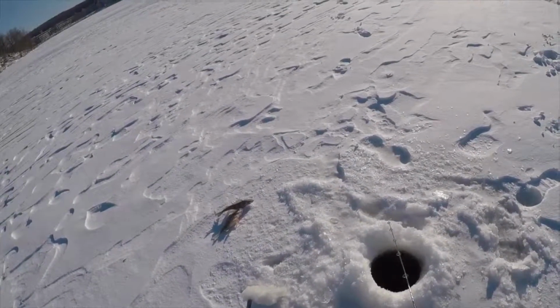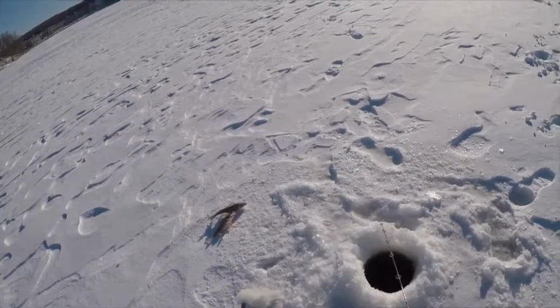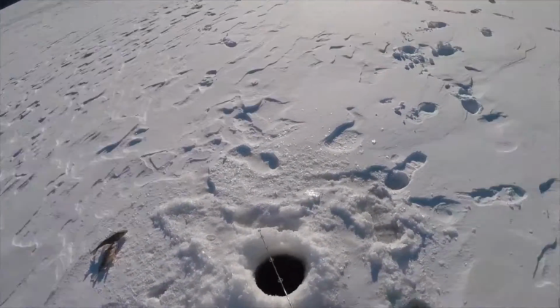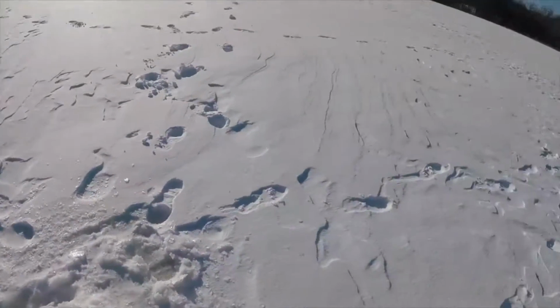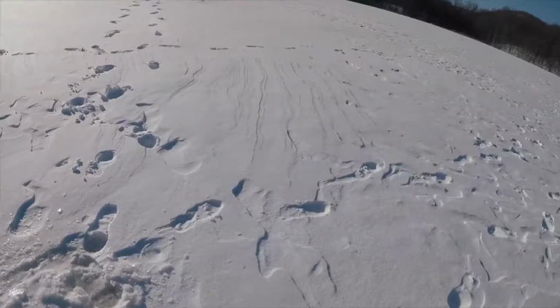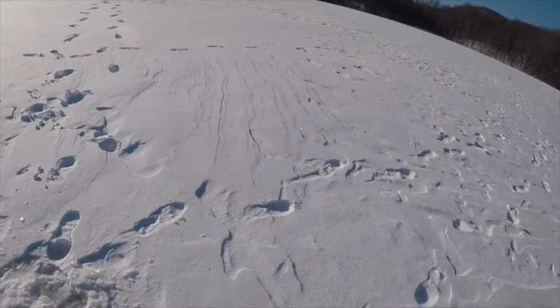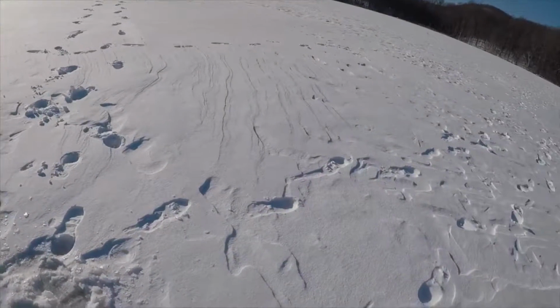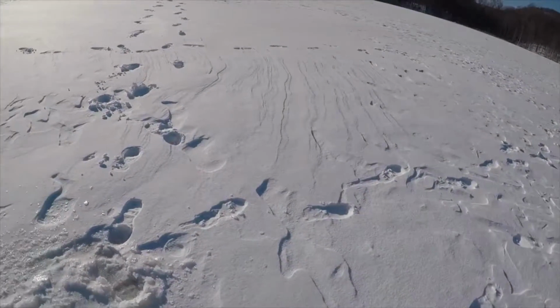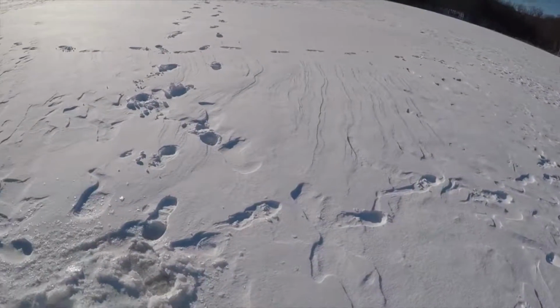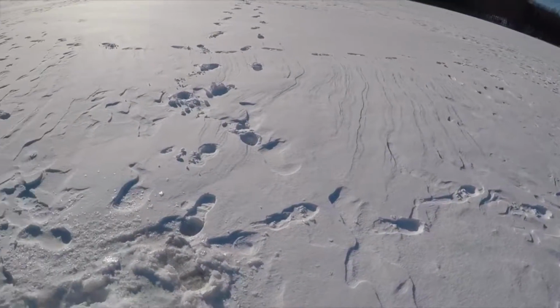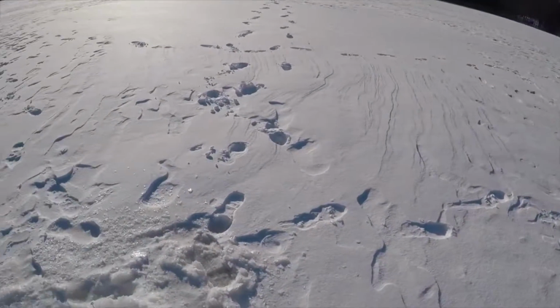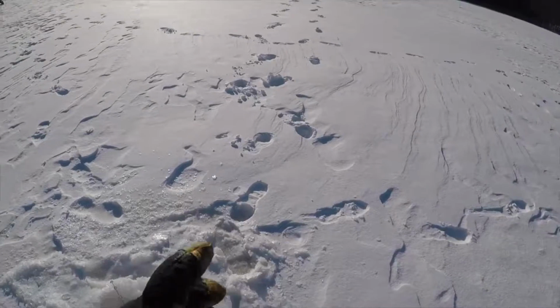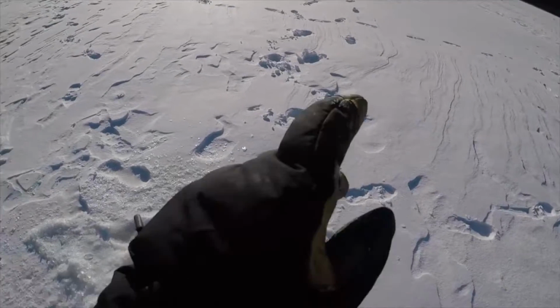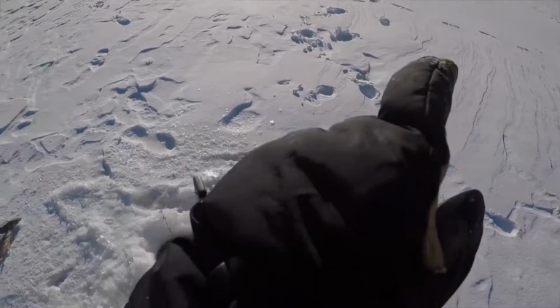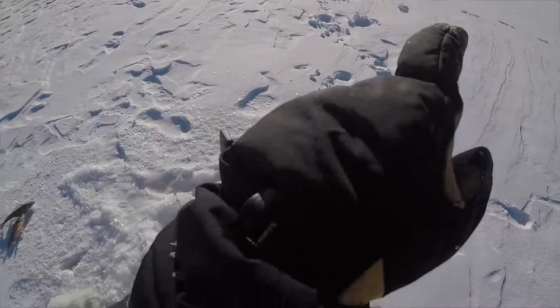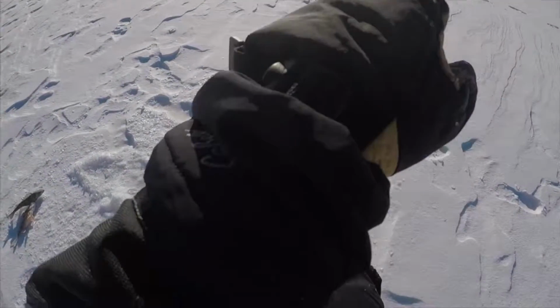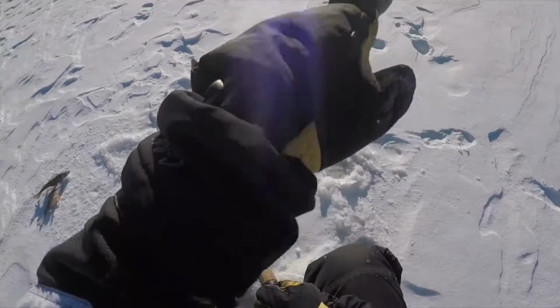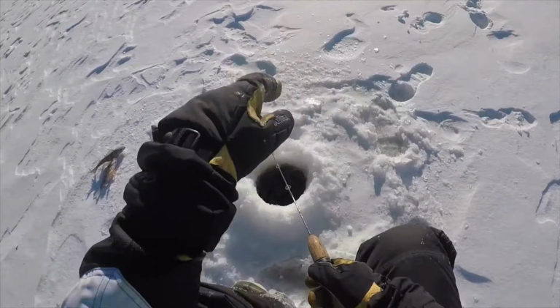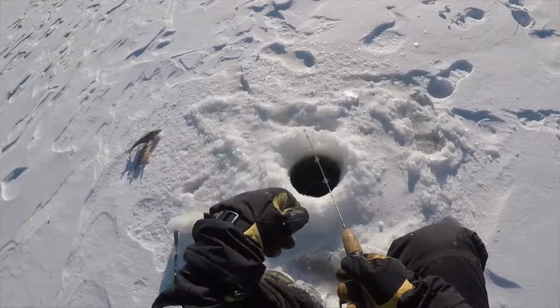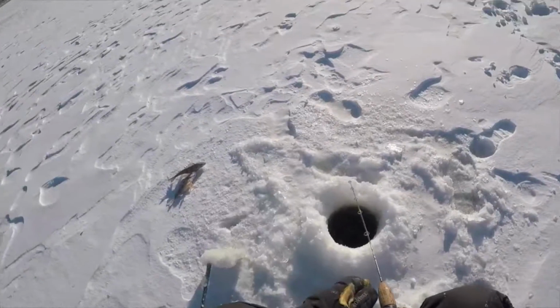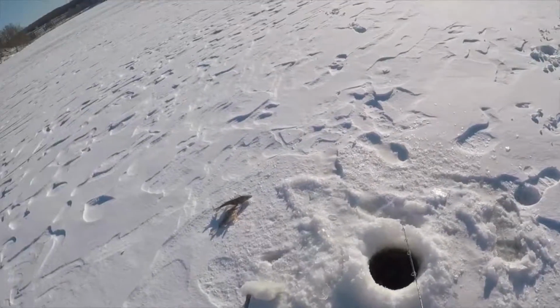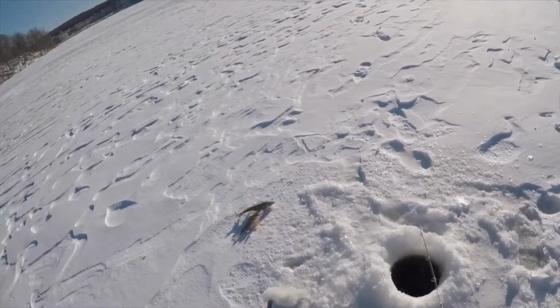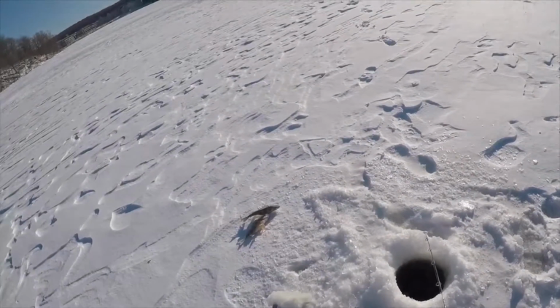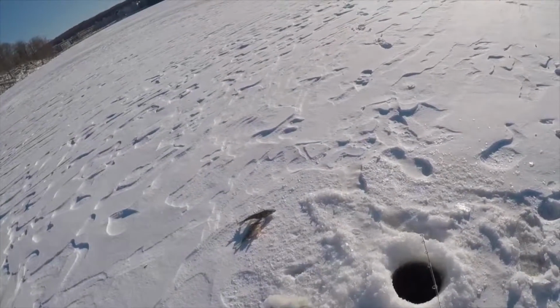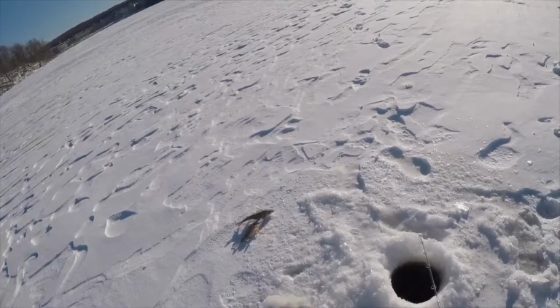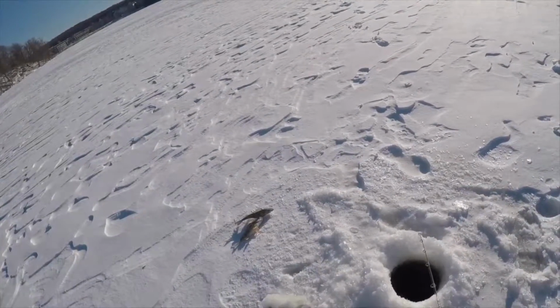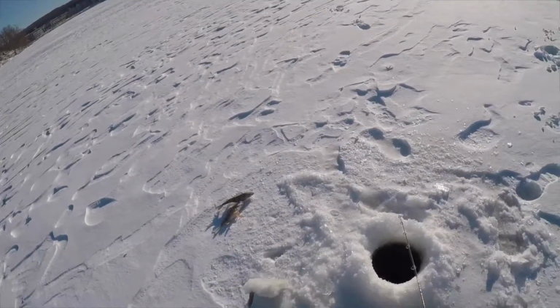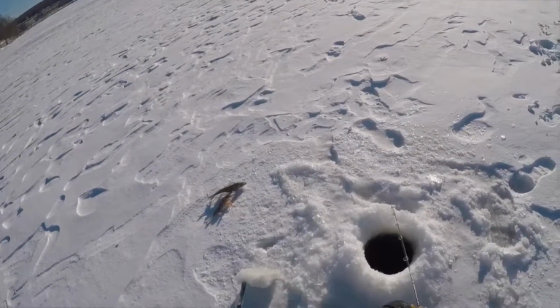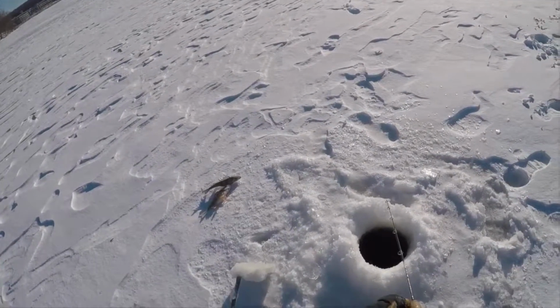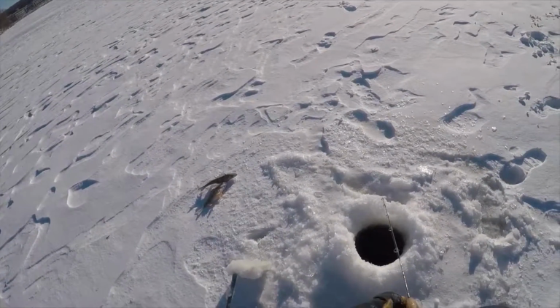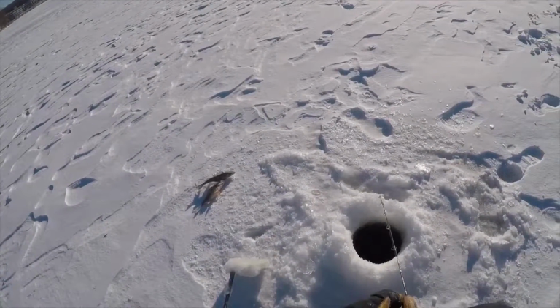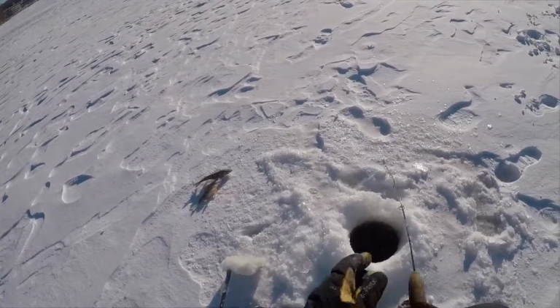I was right - we were too shallow. That far tip-up and these holes seem to be the ones catching fish.